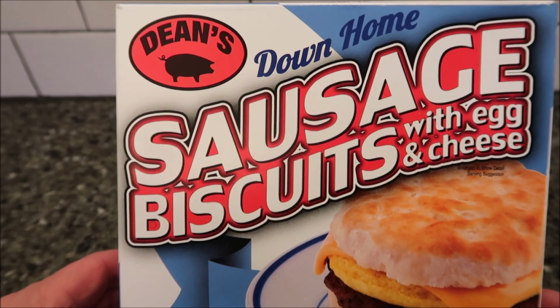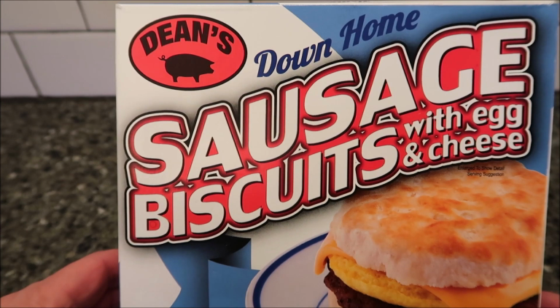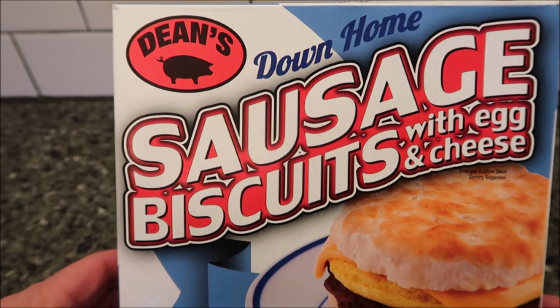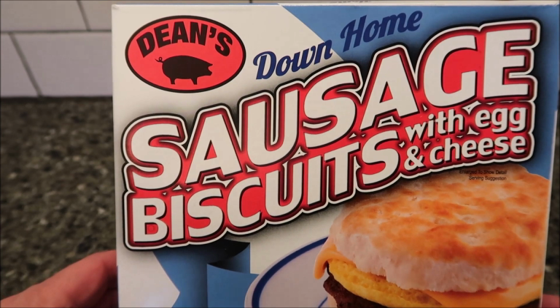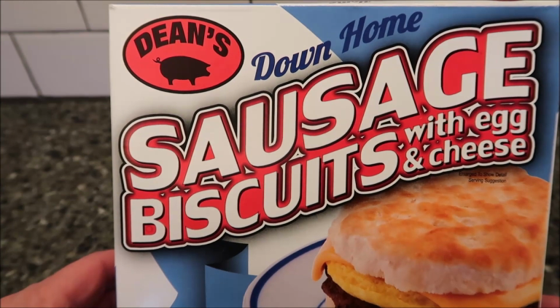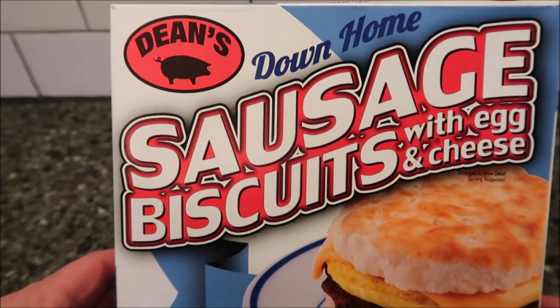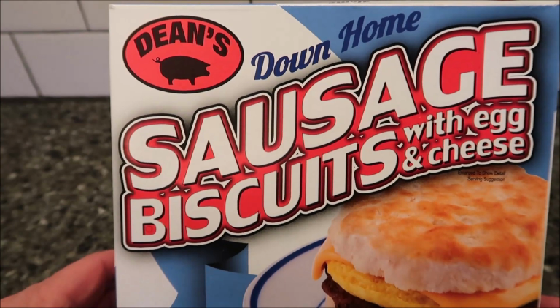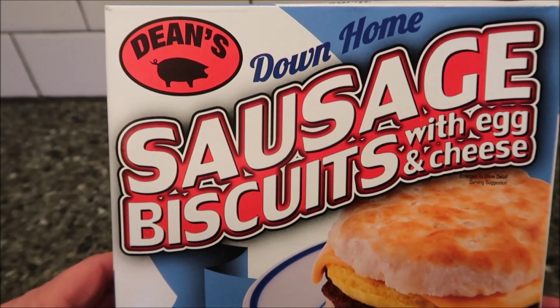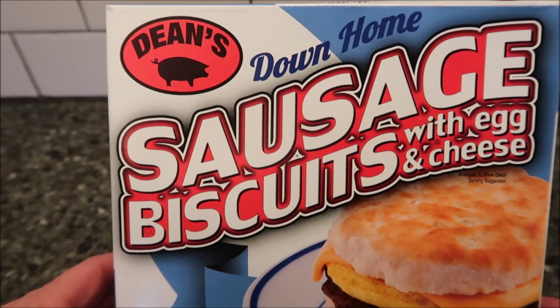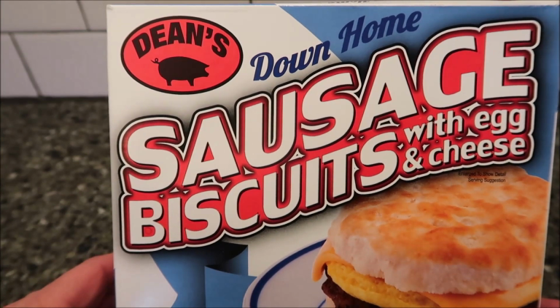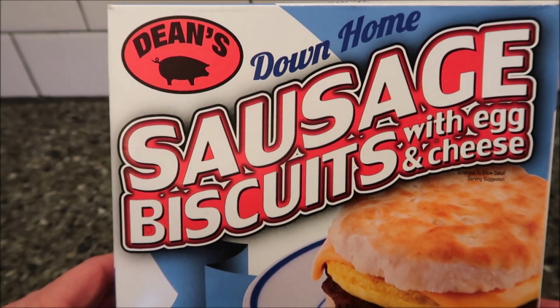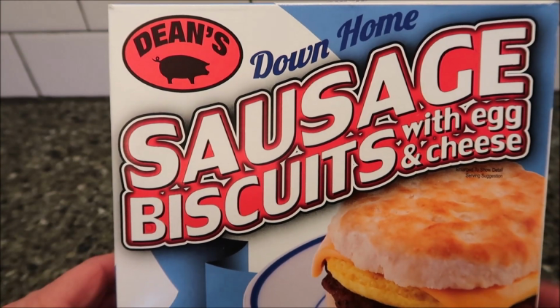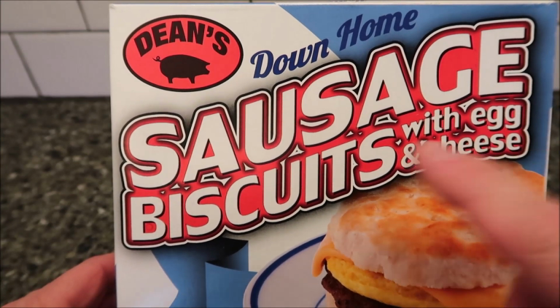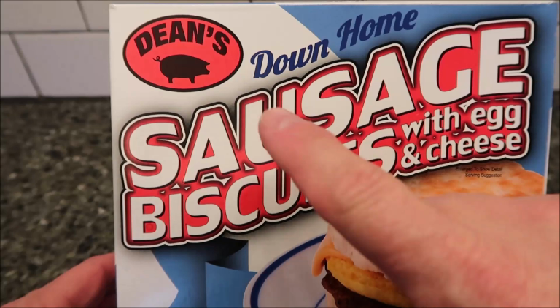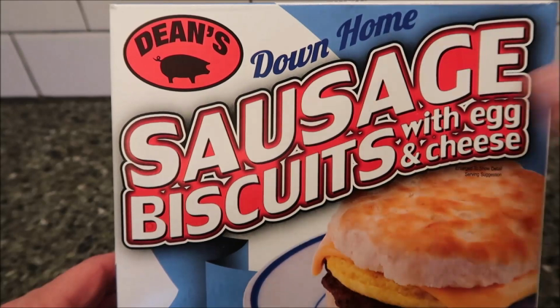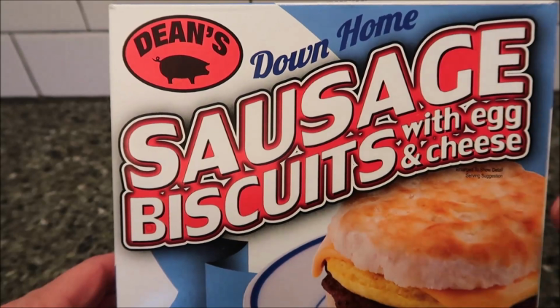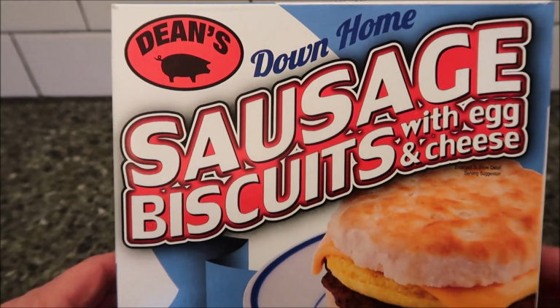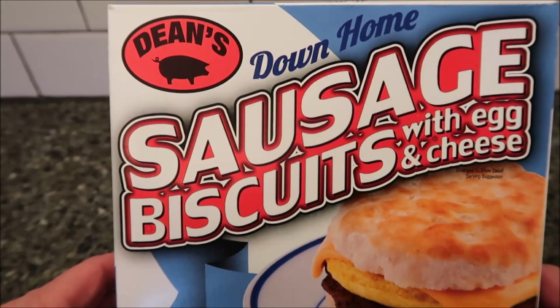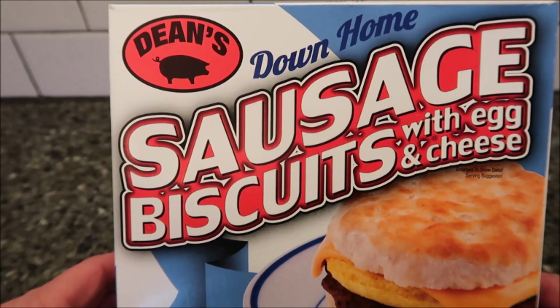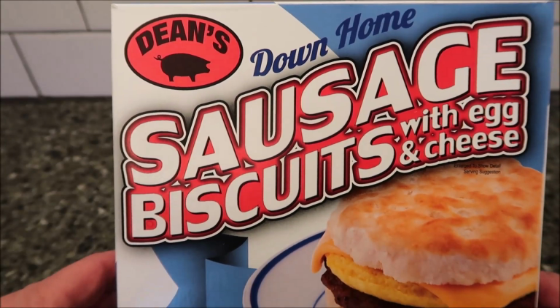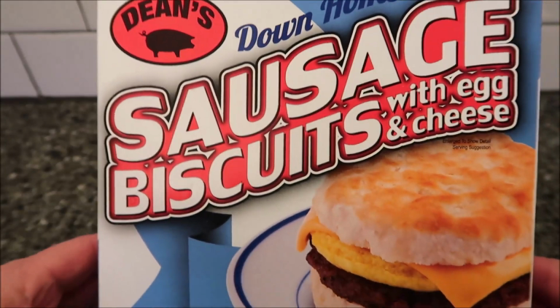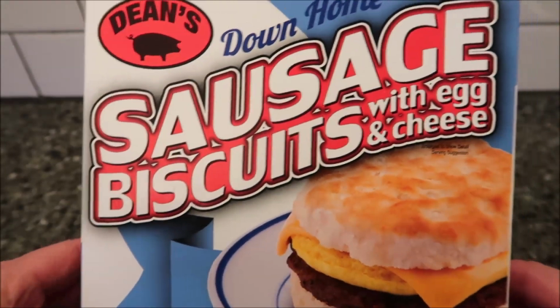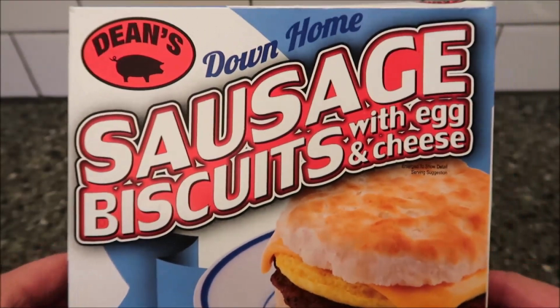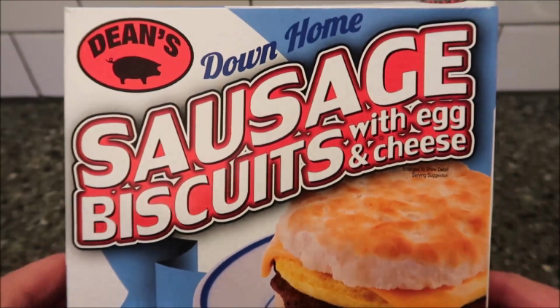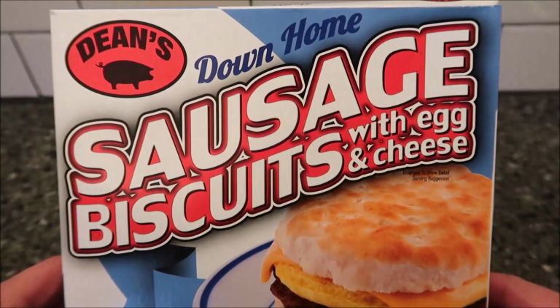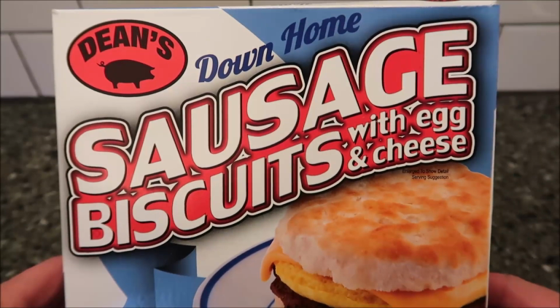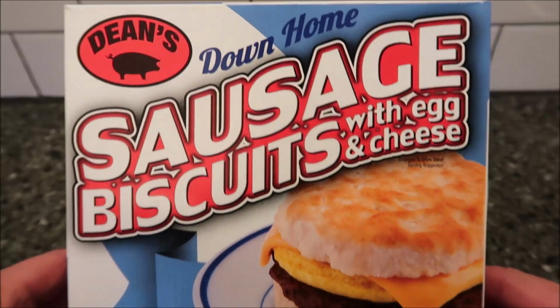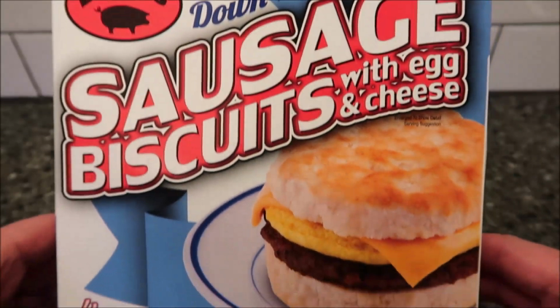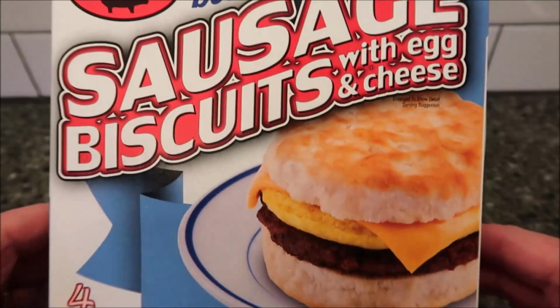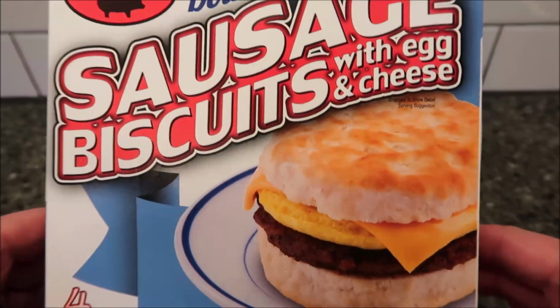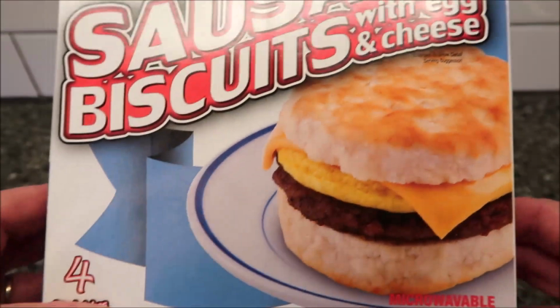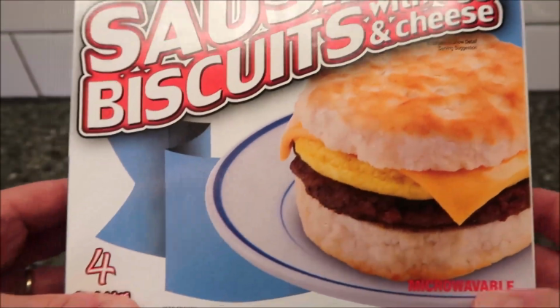Hey guys, welcome to another luncheon review. Today I'm going to try this Dean's Down Home Sausage Biscuits with Egg and Cheese. It looks really good.